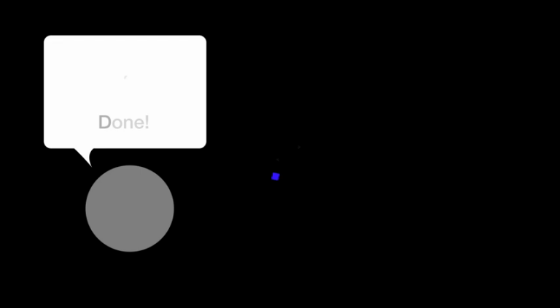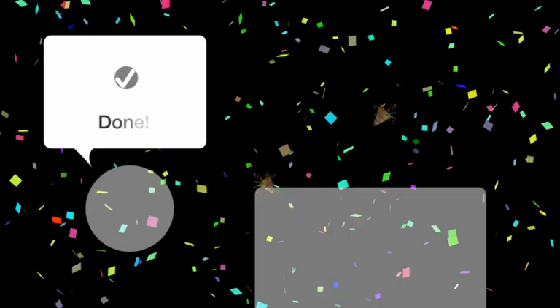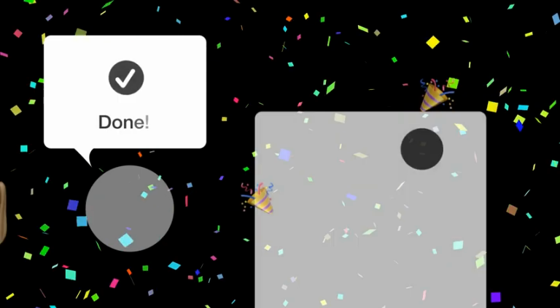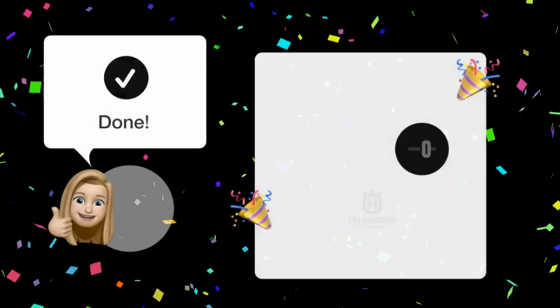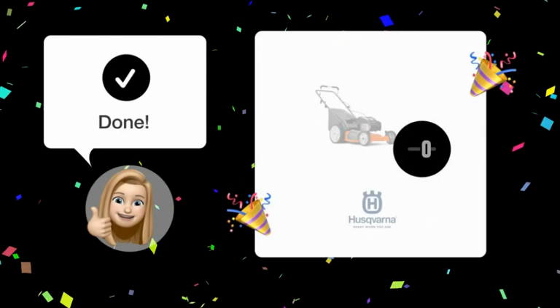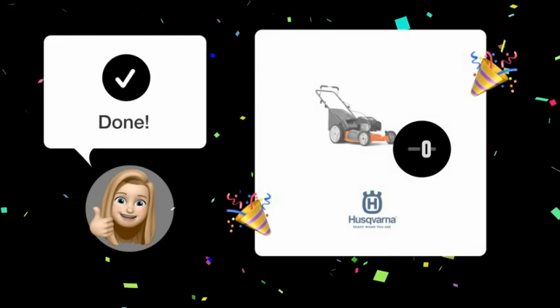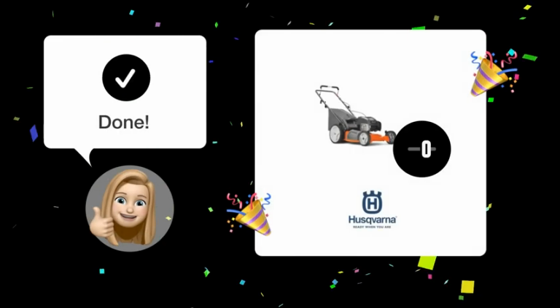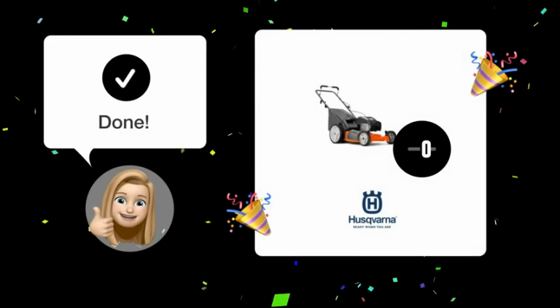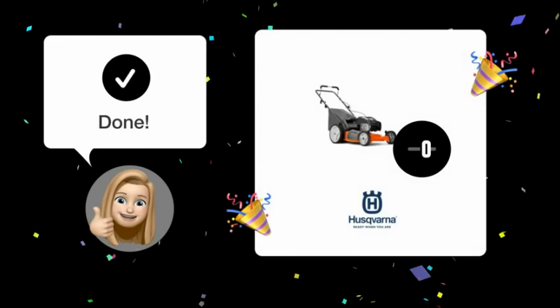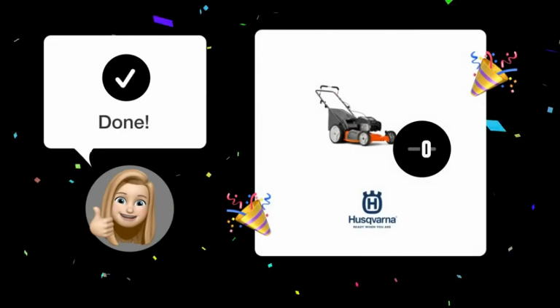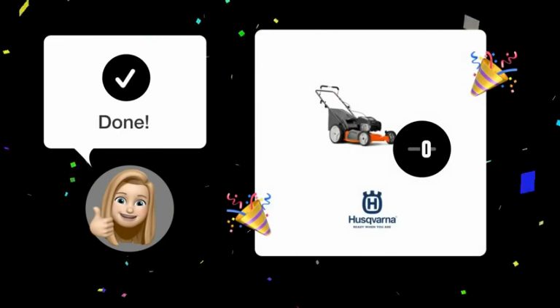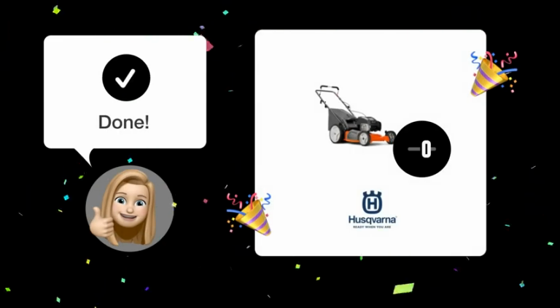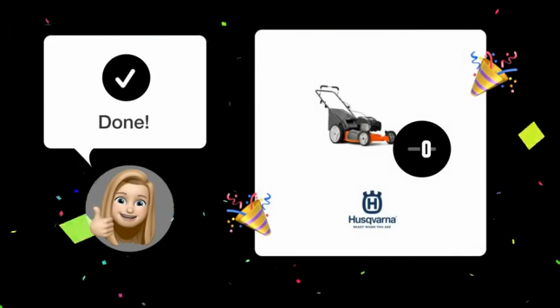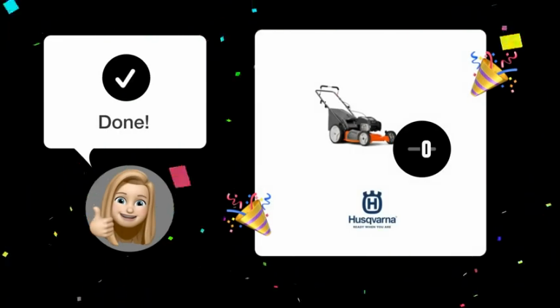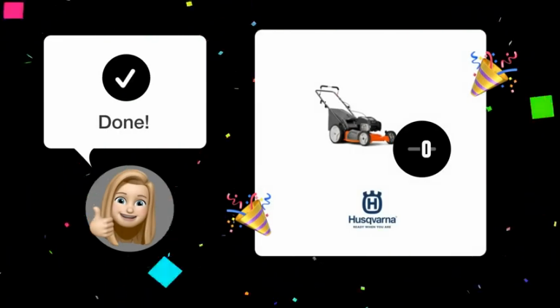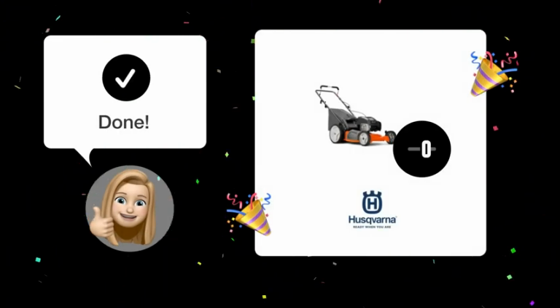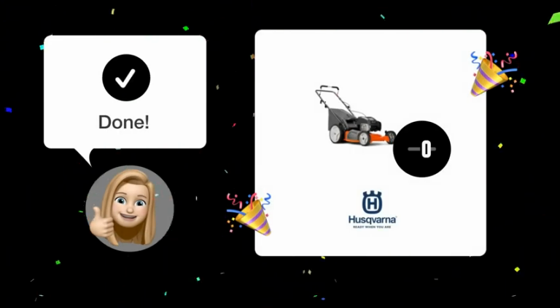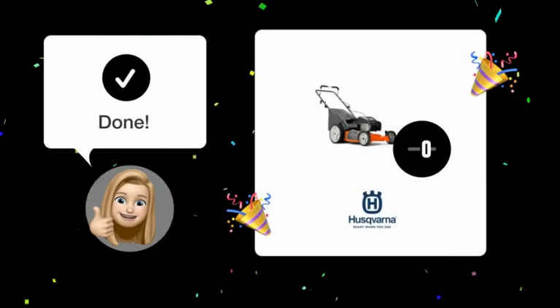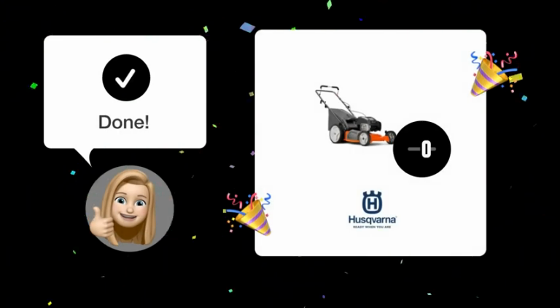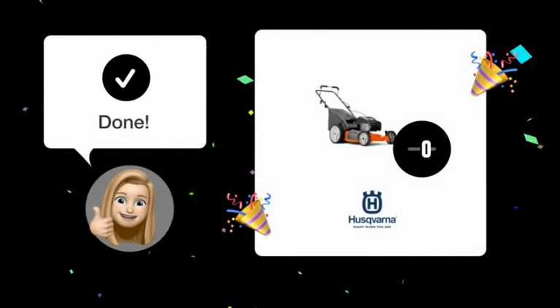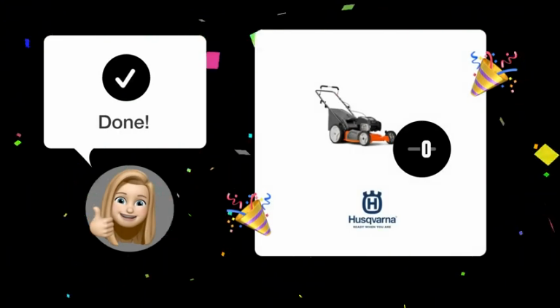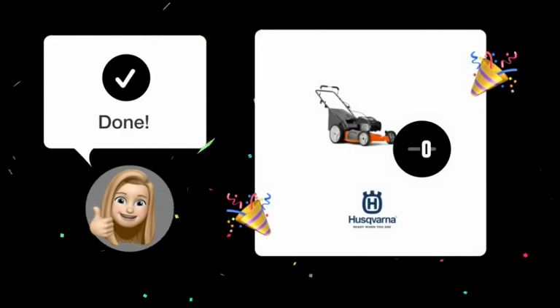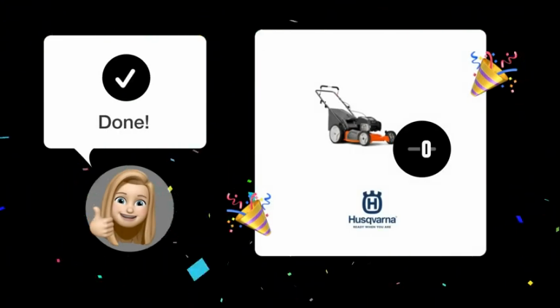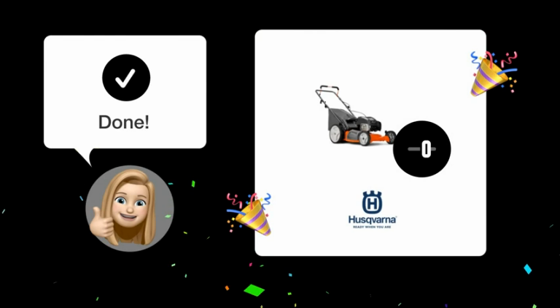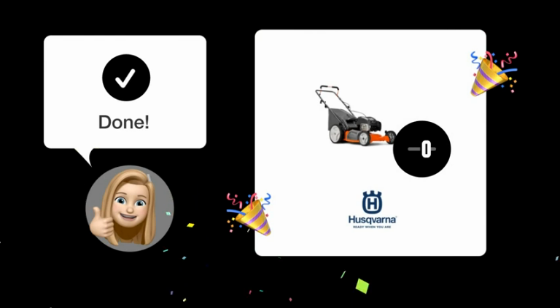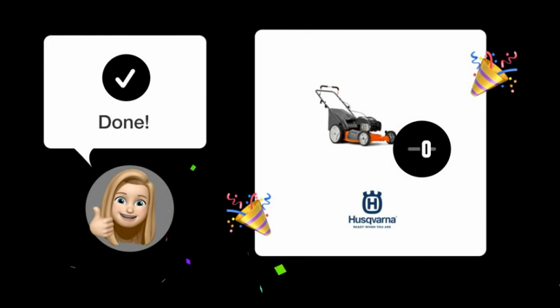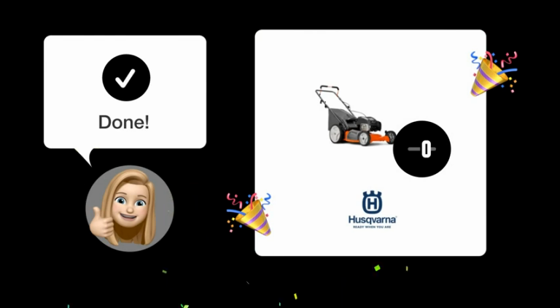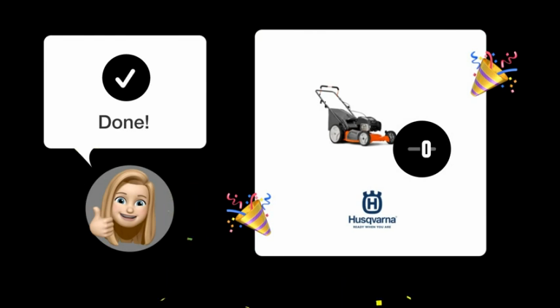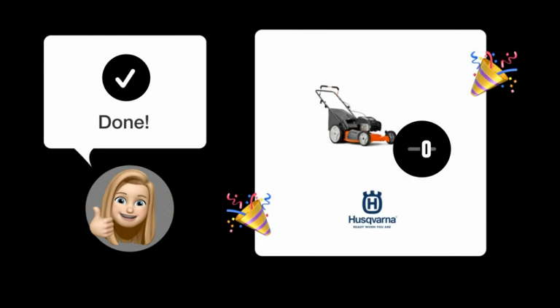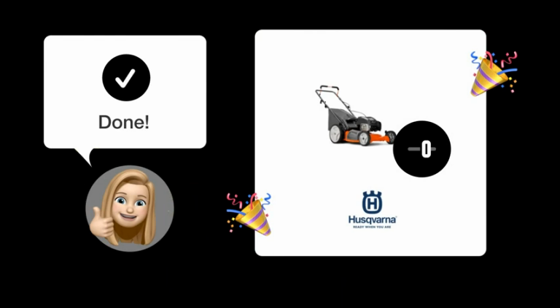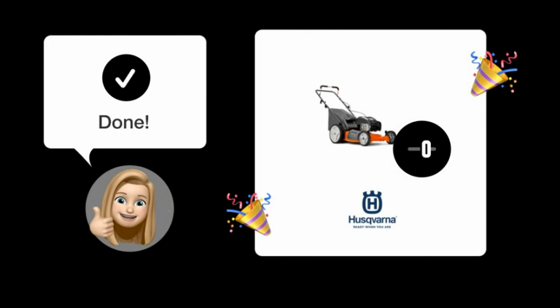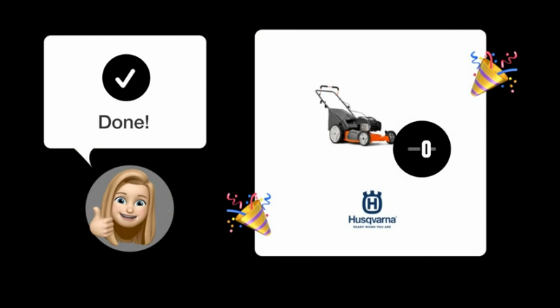By following these steps, your Husqvarna LC-121P lawnmower should be up and running again.